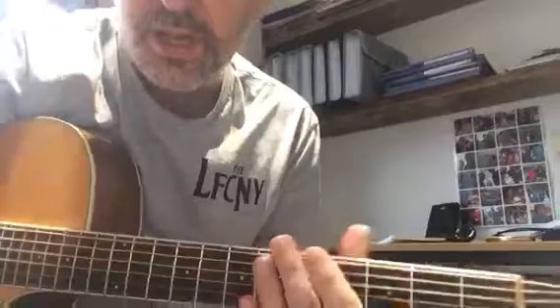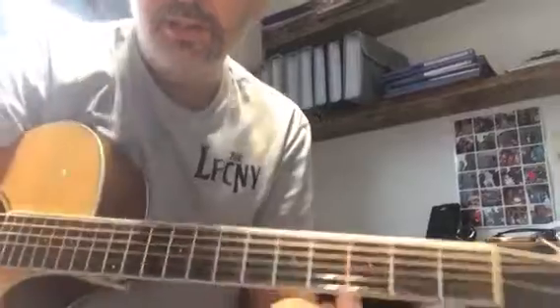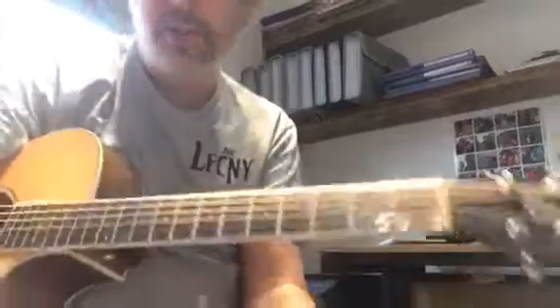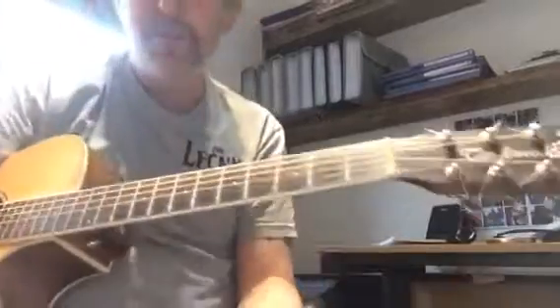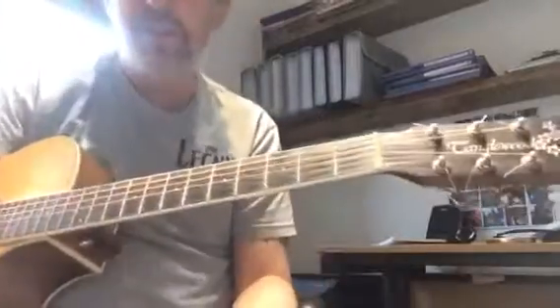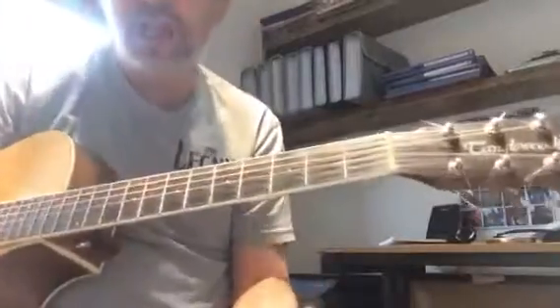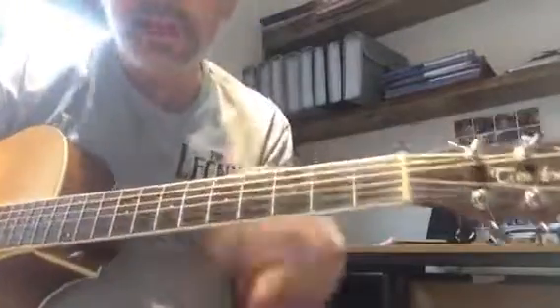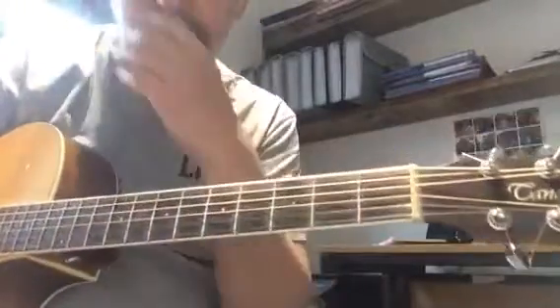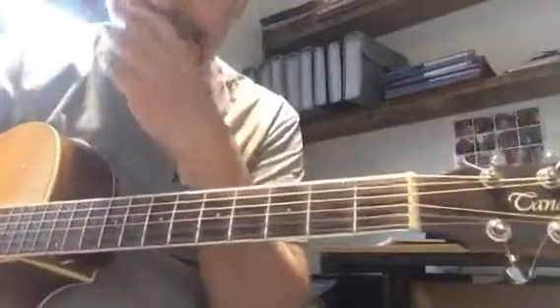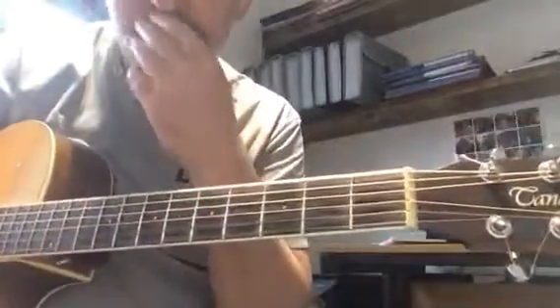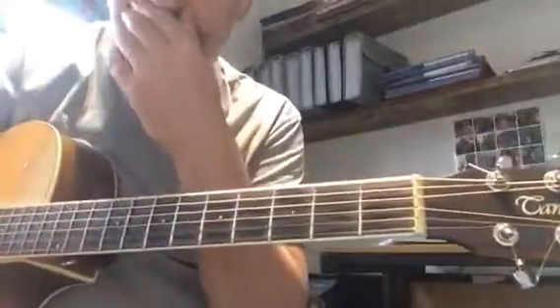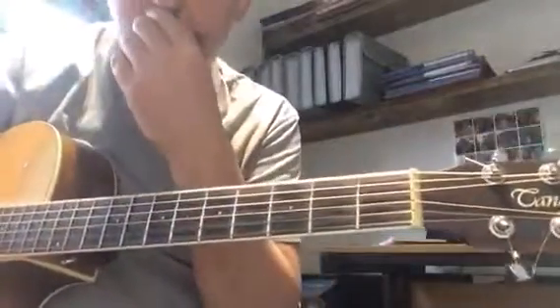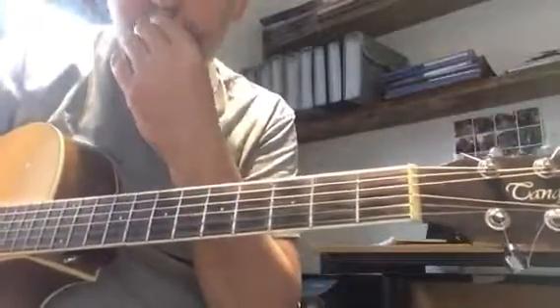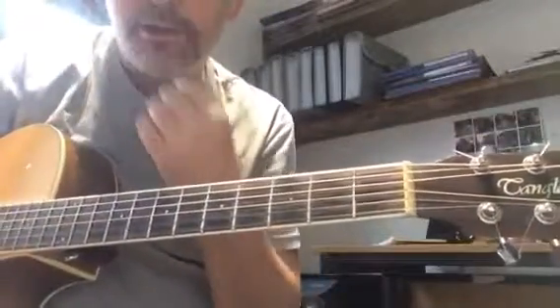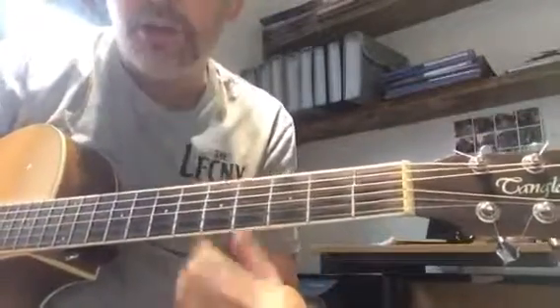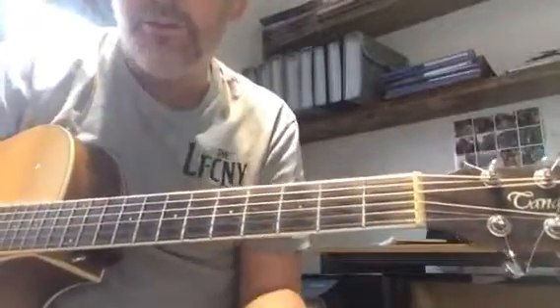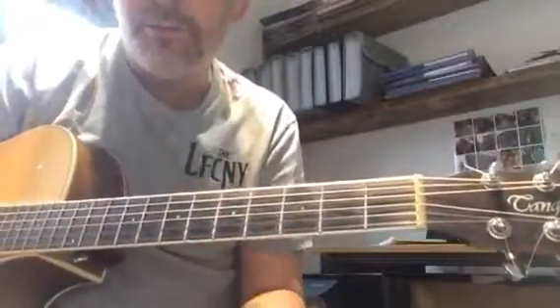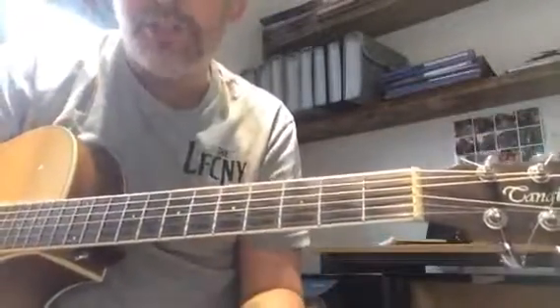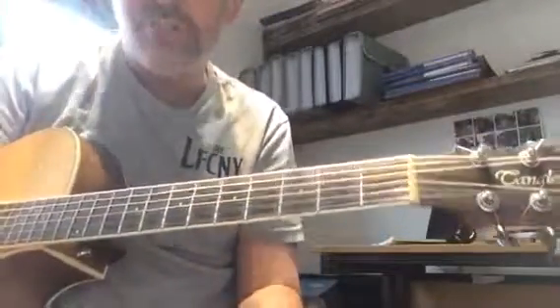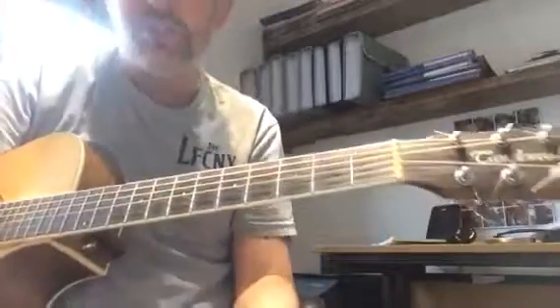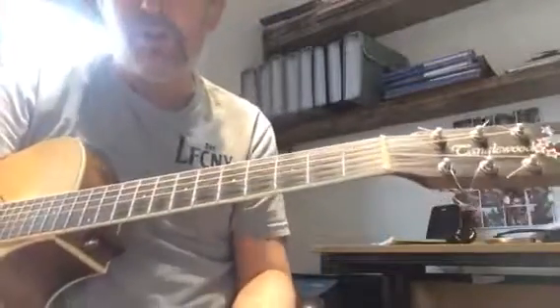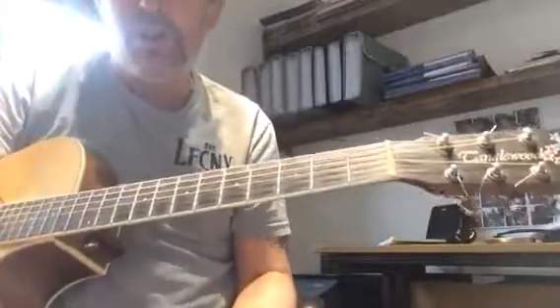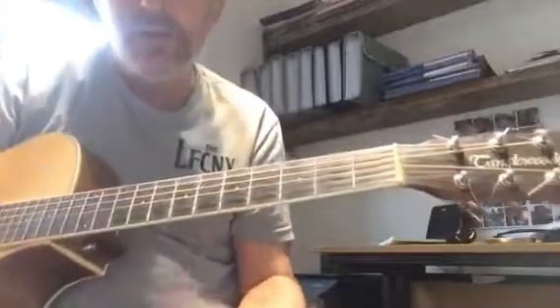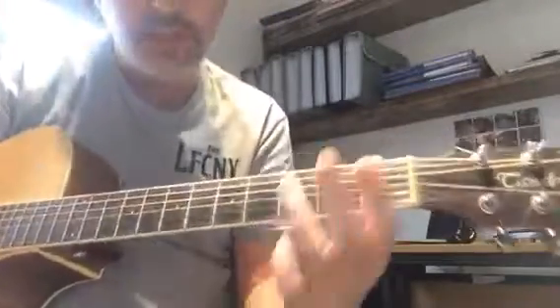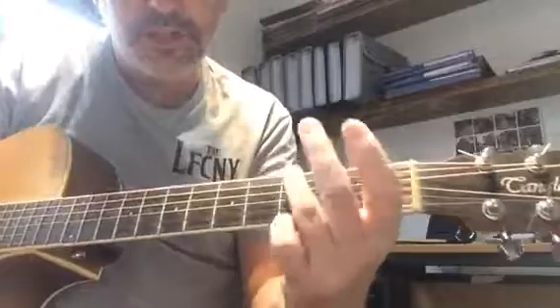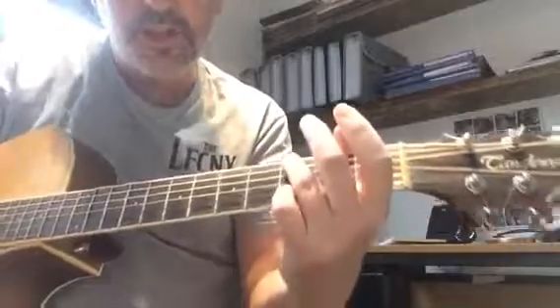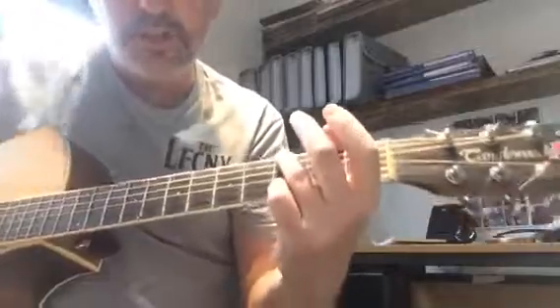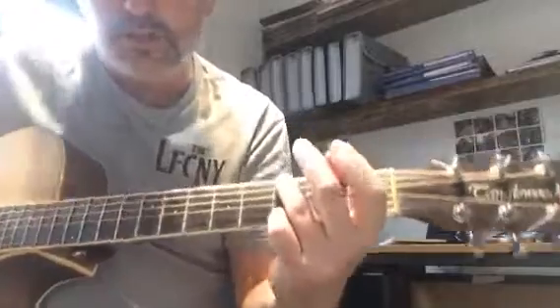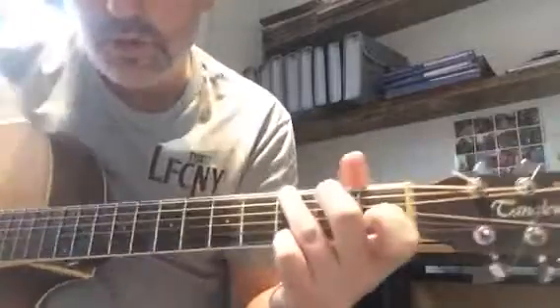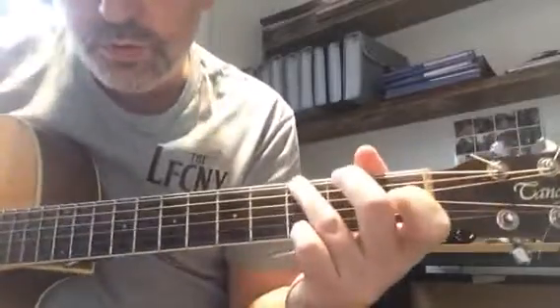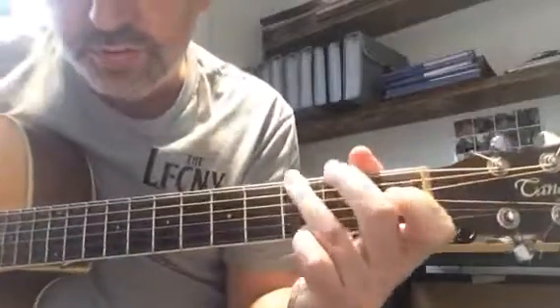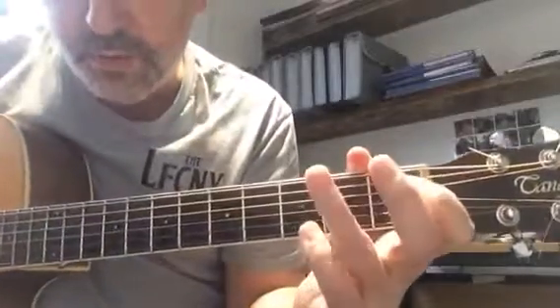If It Makes You Happy, a song by Sheryl Crow, co-written with Geoffrey Trott. First things first, let's look at the chords involved.